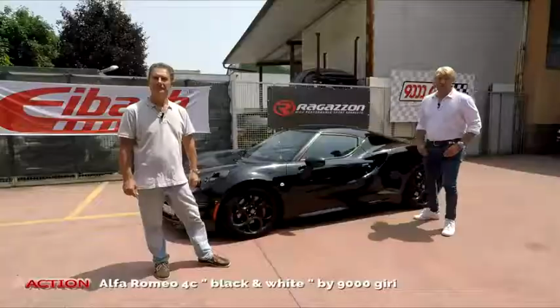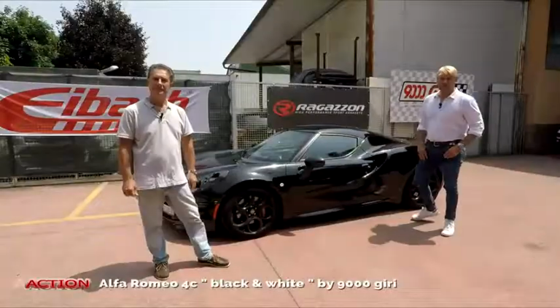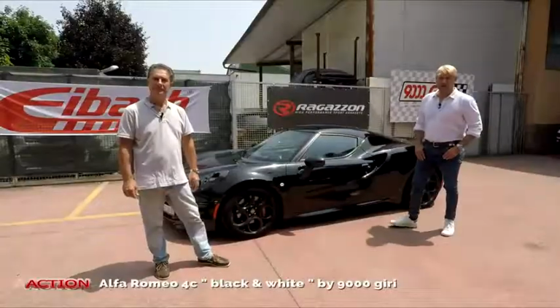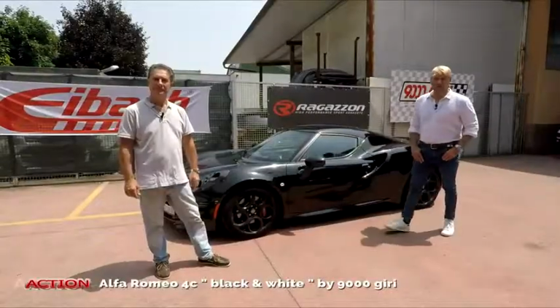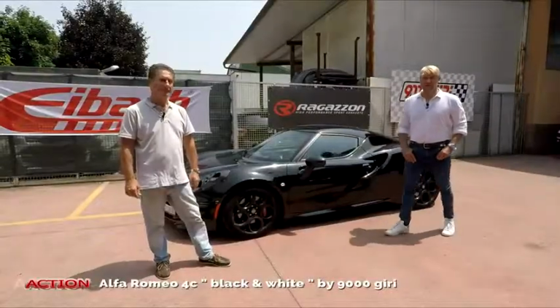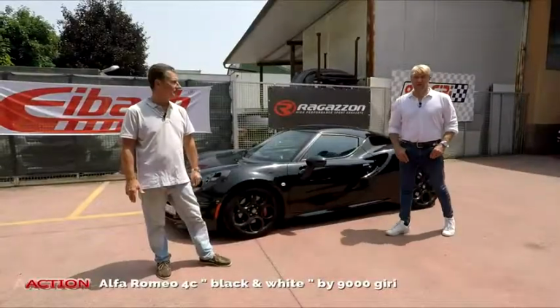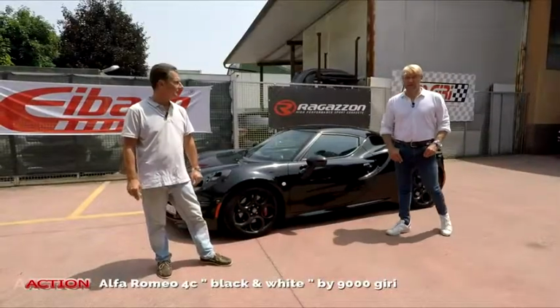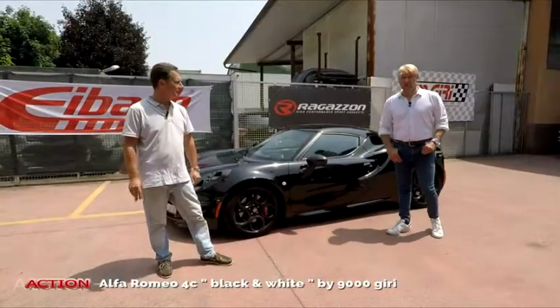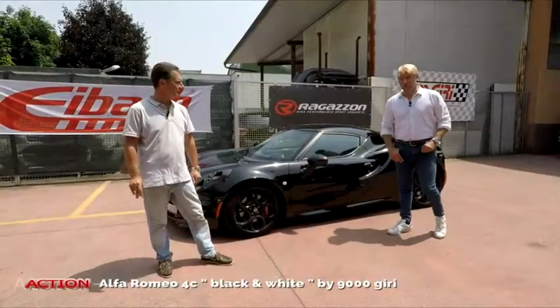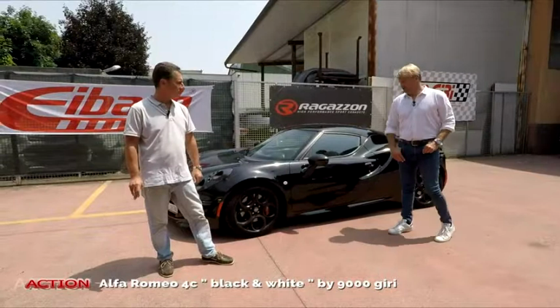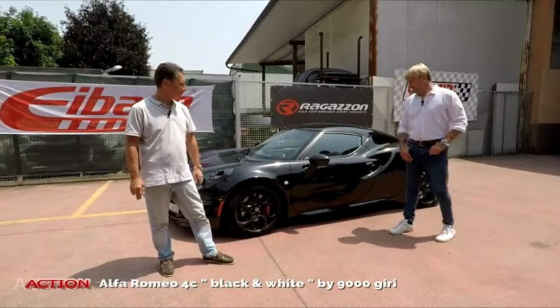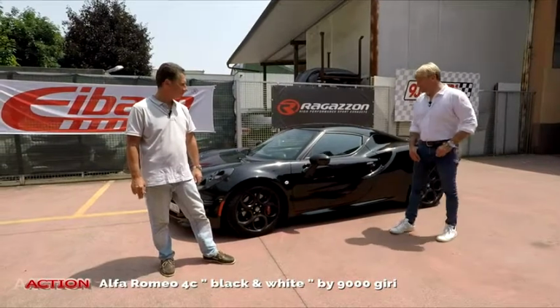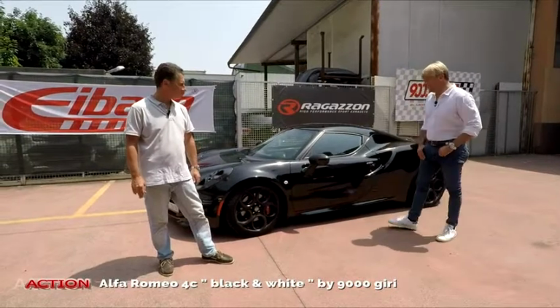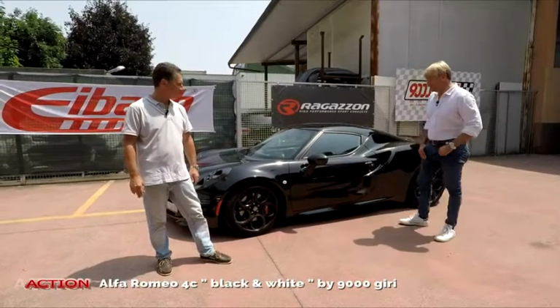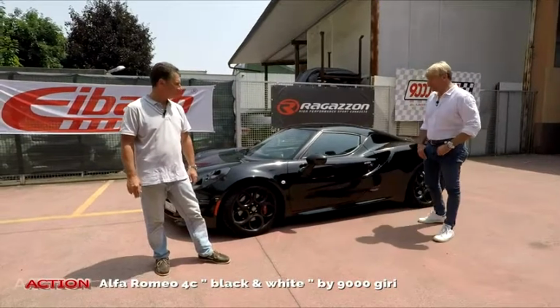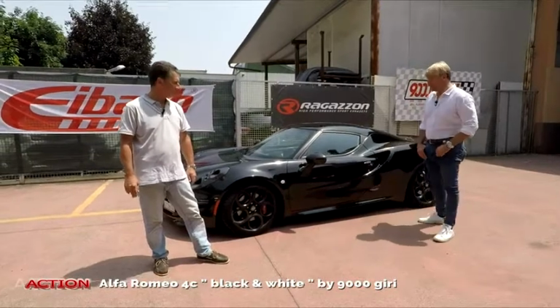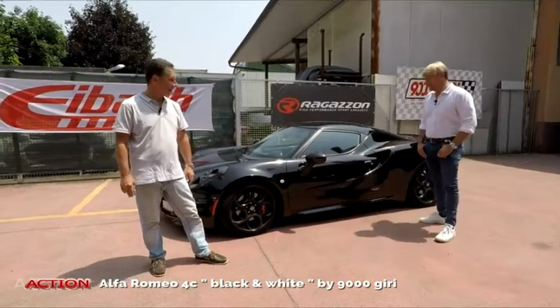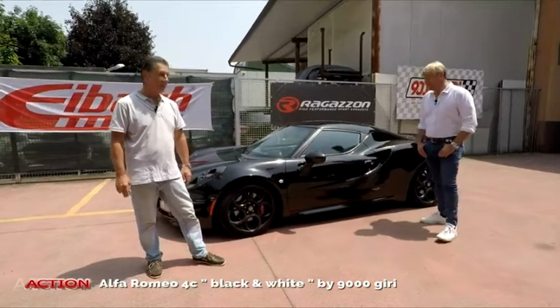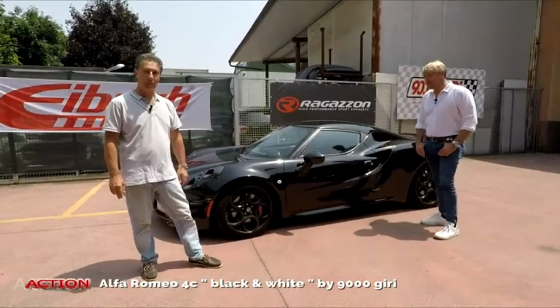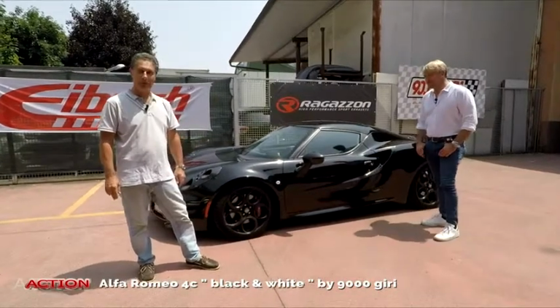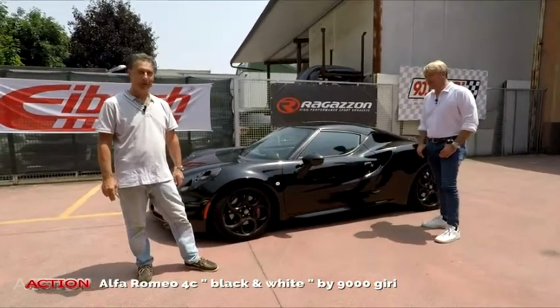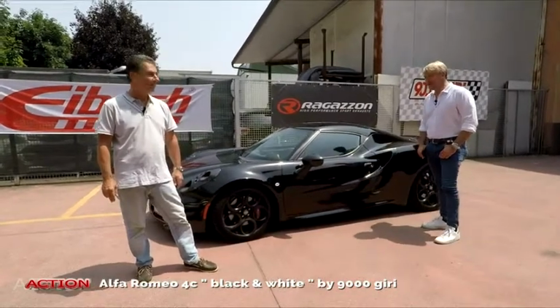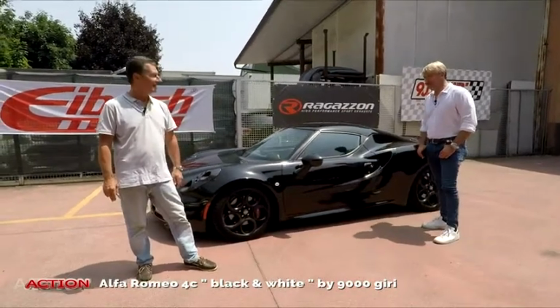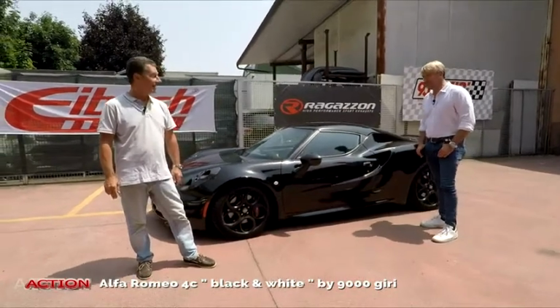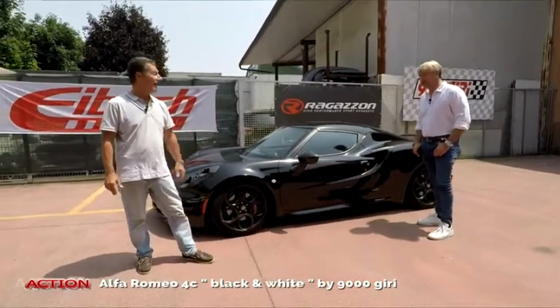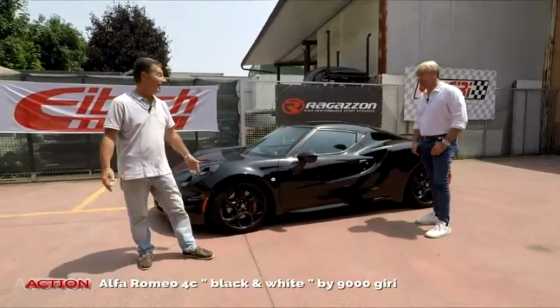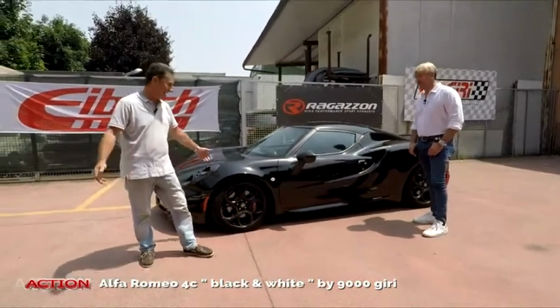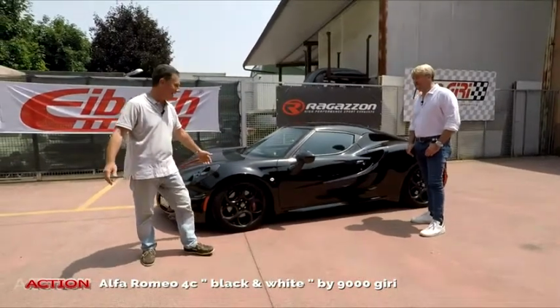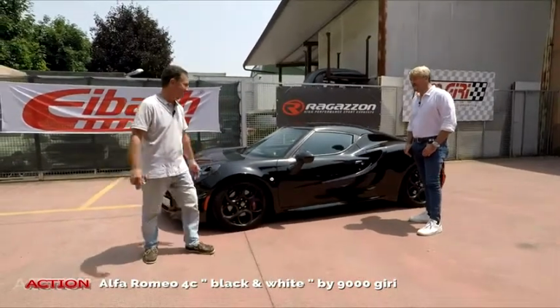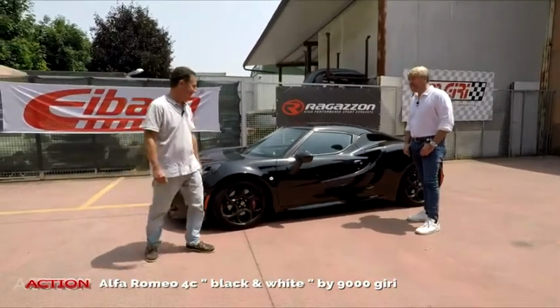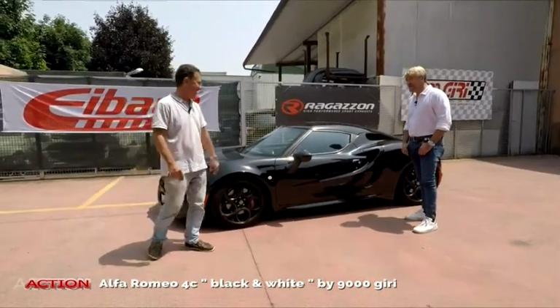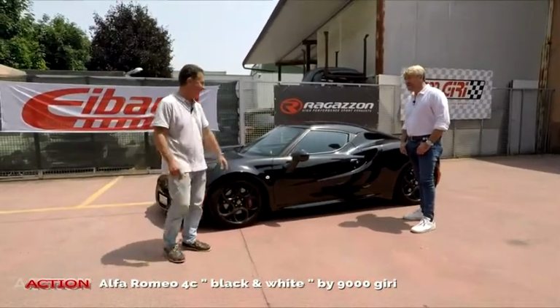Officina 9000 giri con Luca. Luca, è lei o non è lei? È lei, è lei.